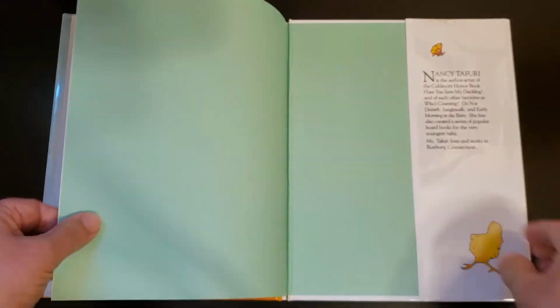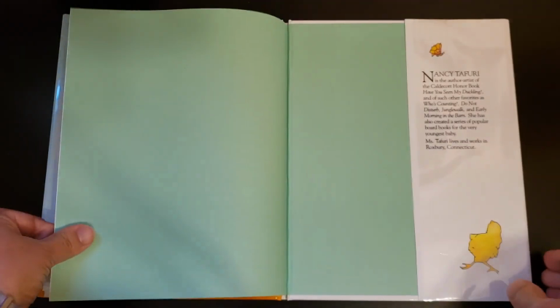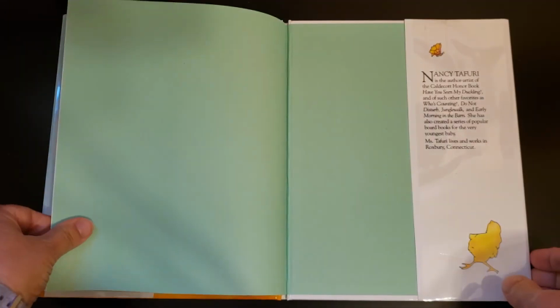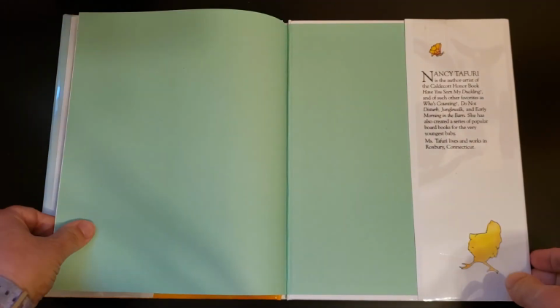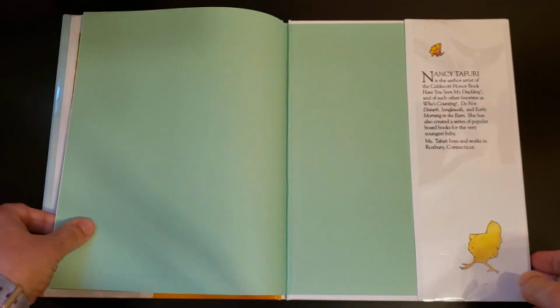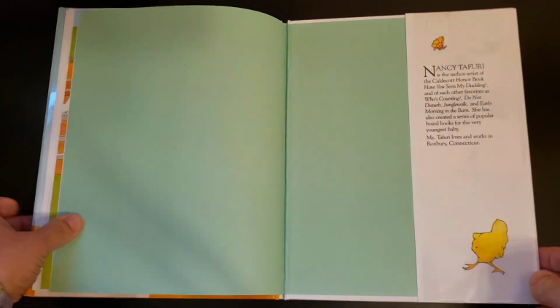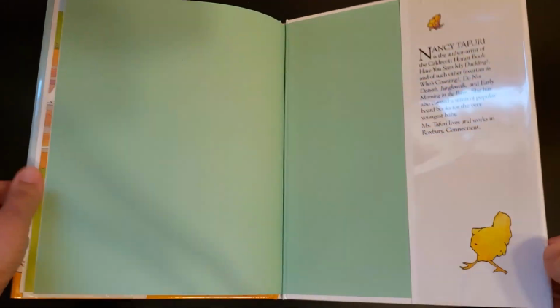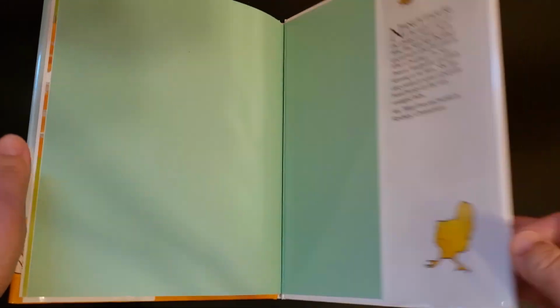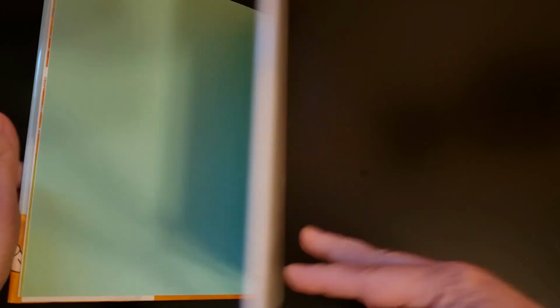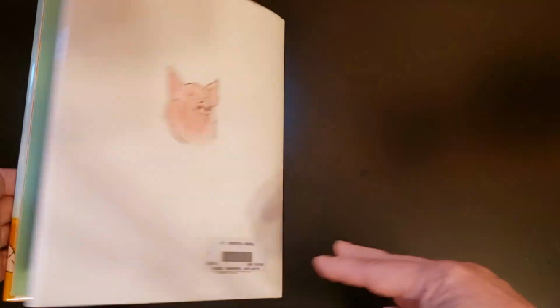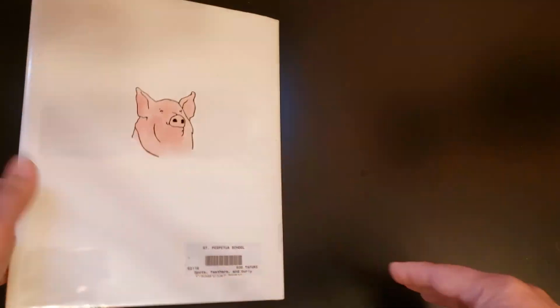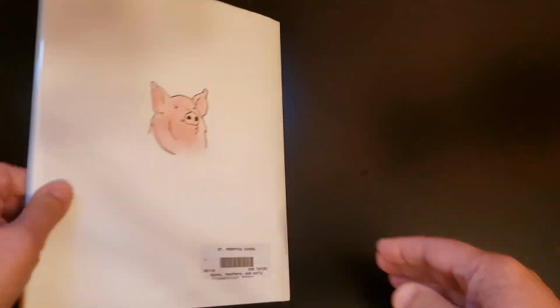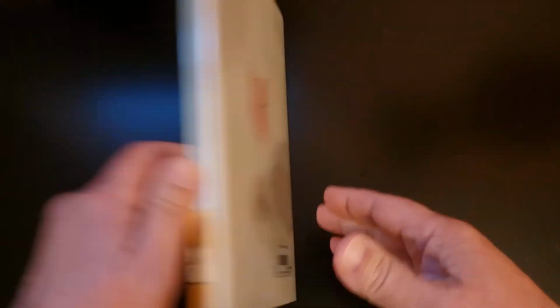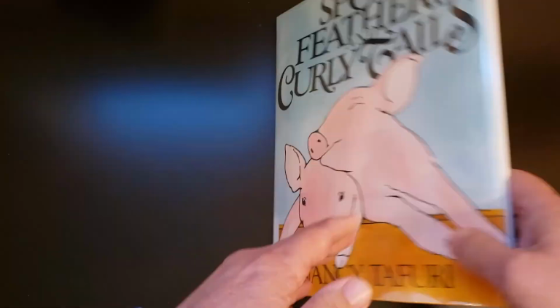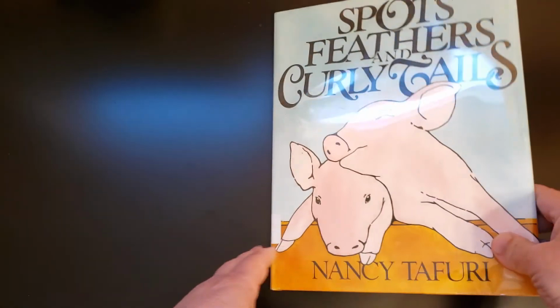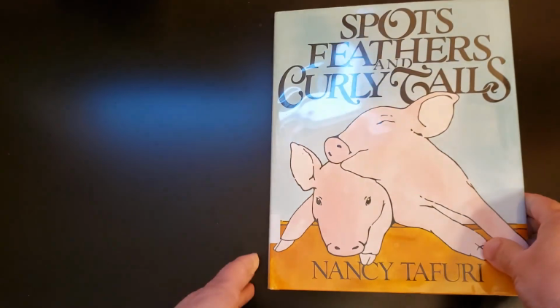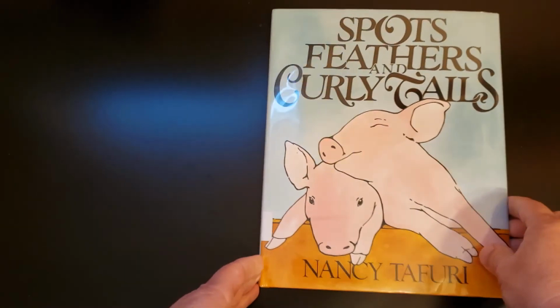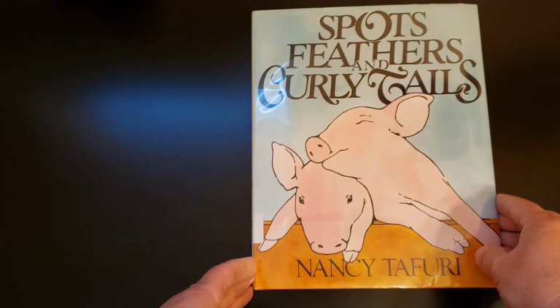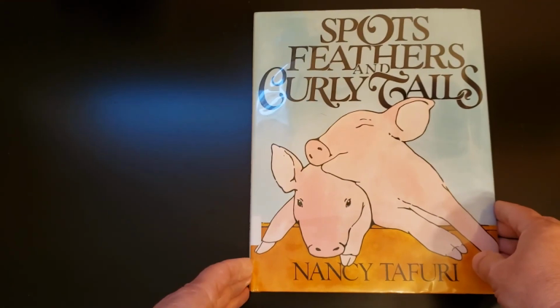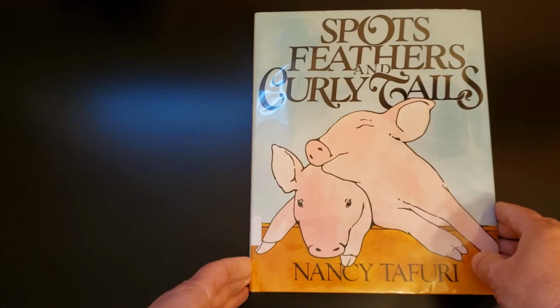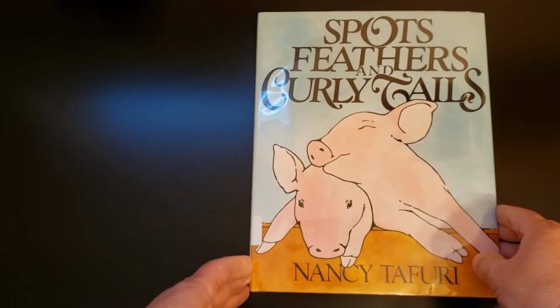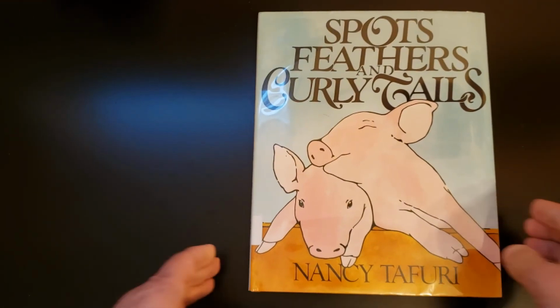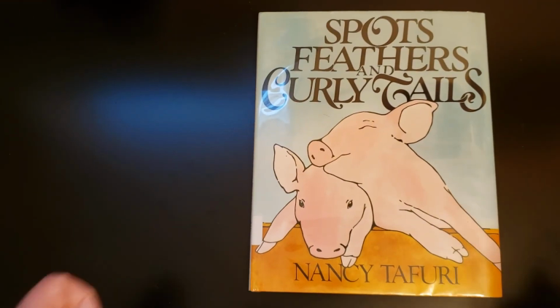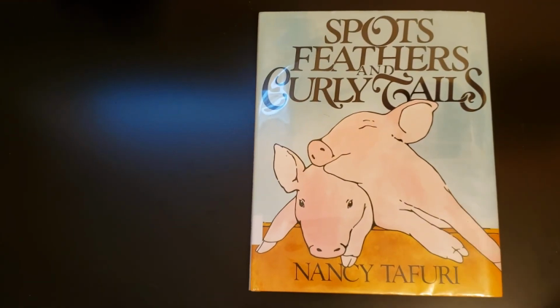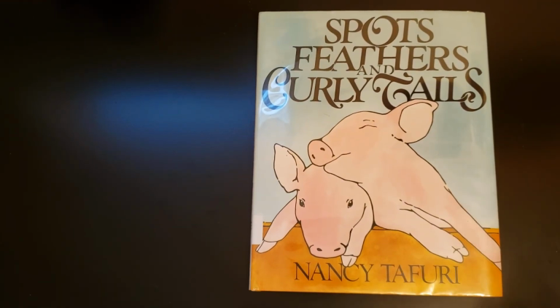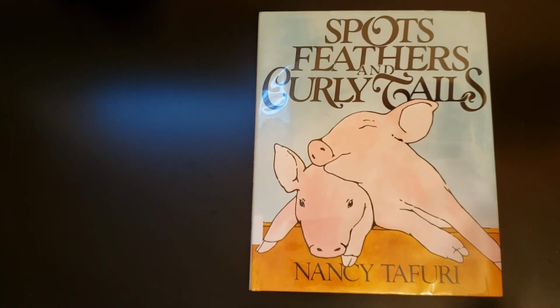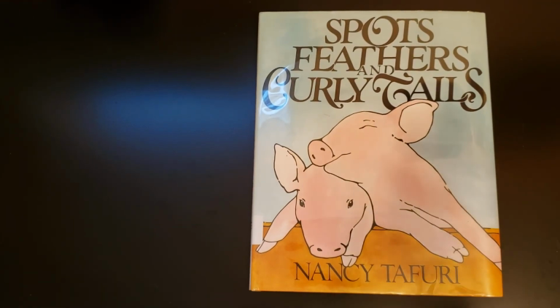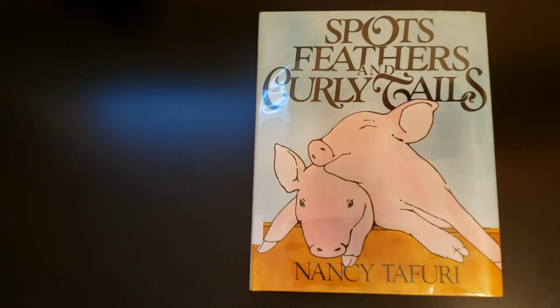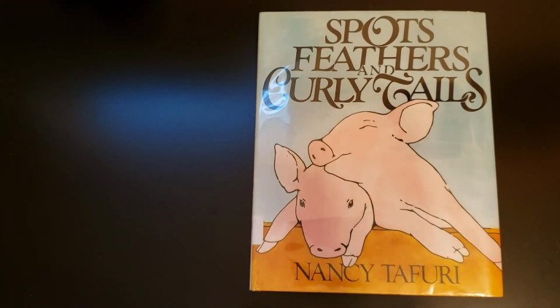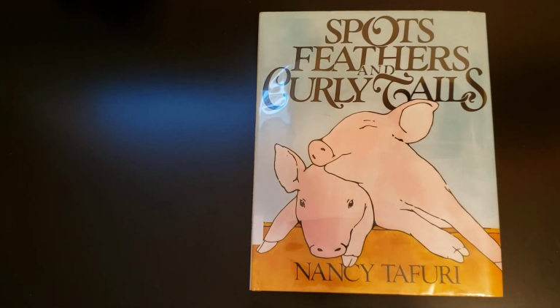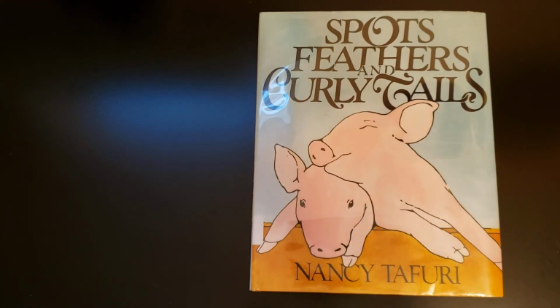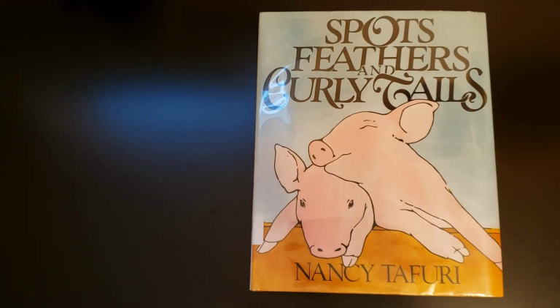And that is the end of Spots, Feathers, and Curly Tails.